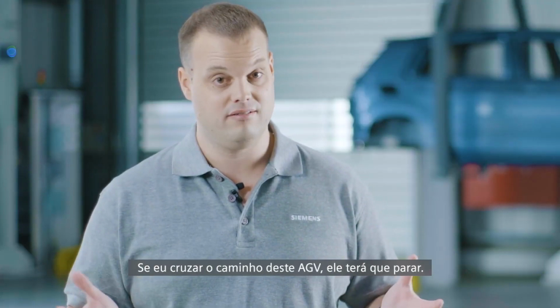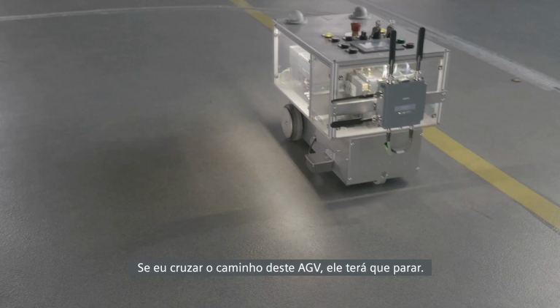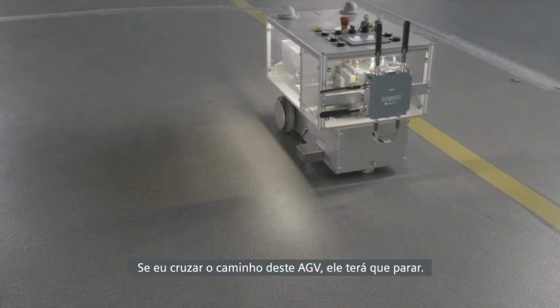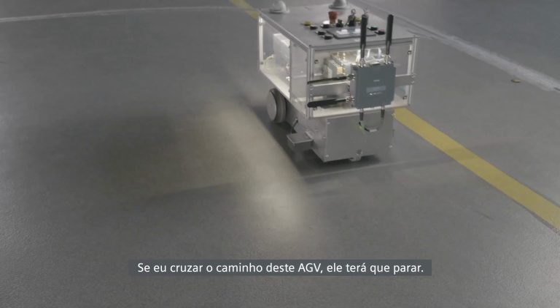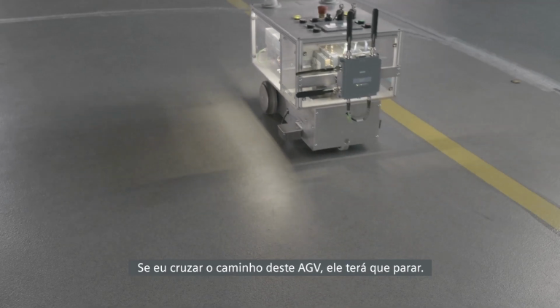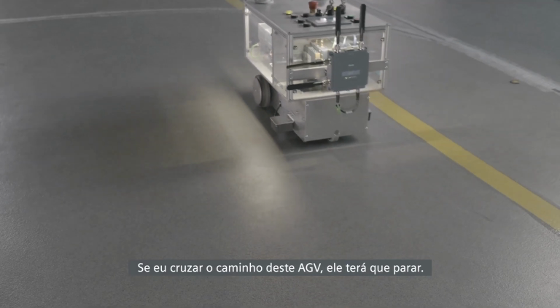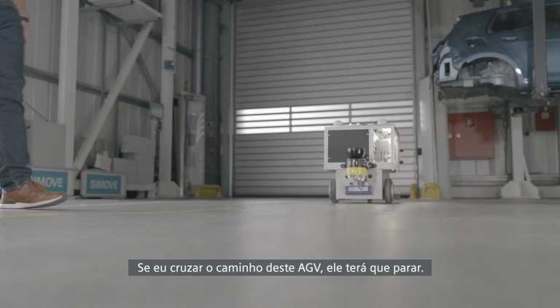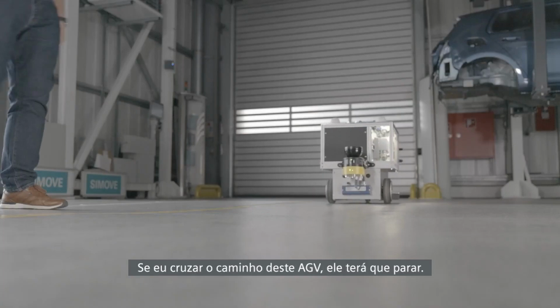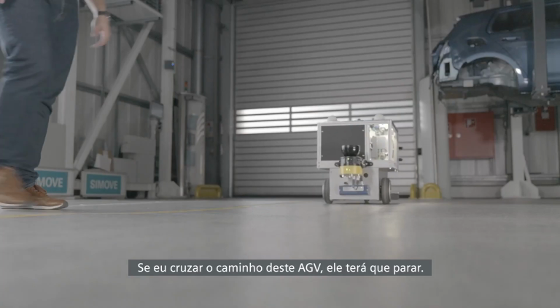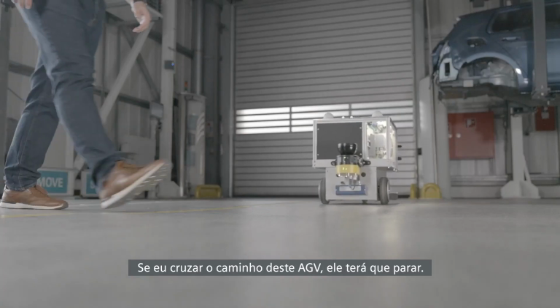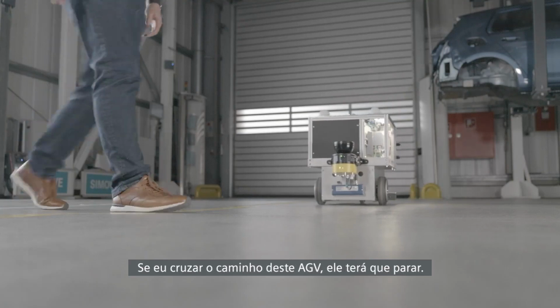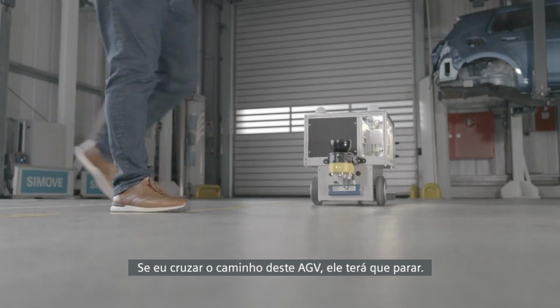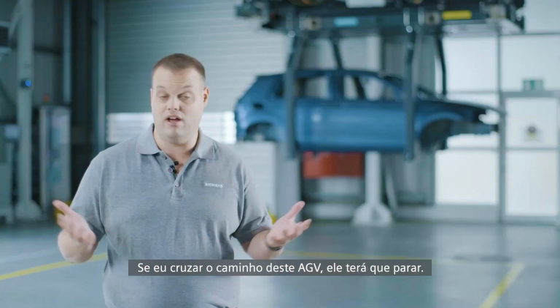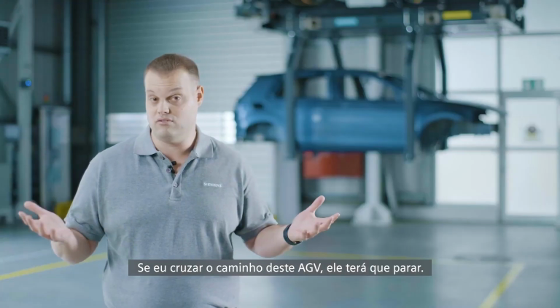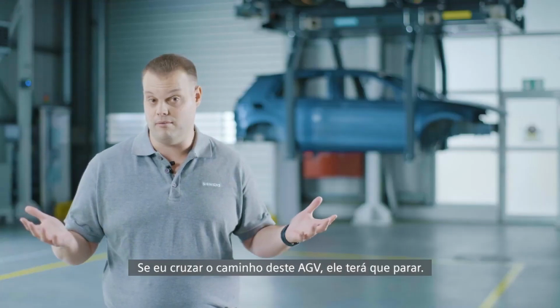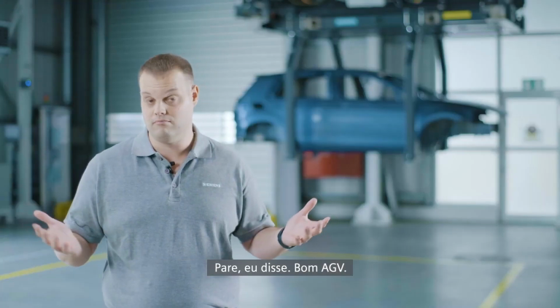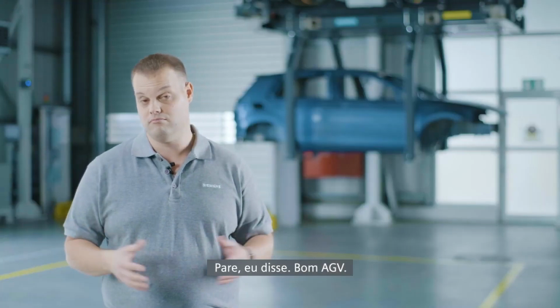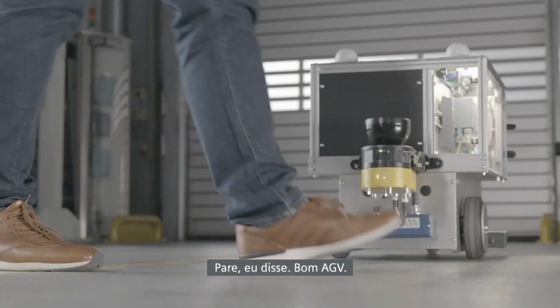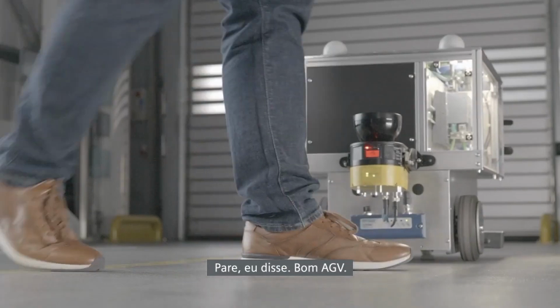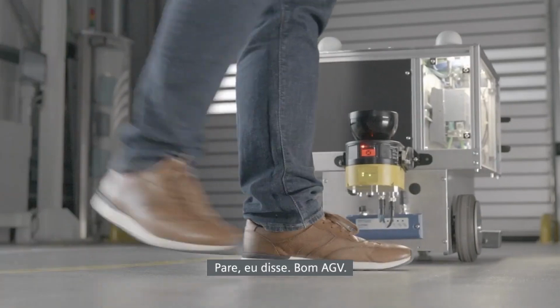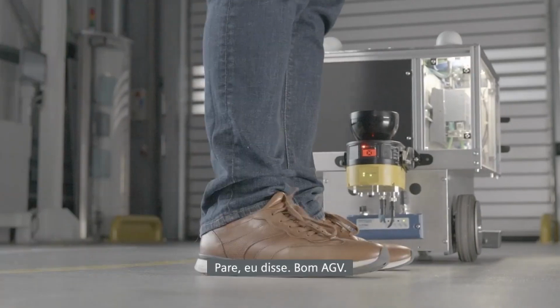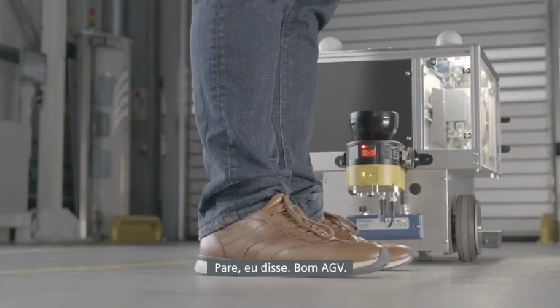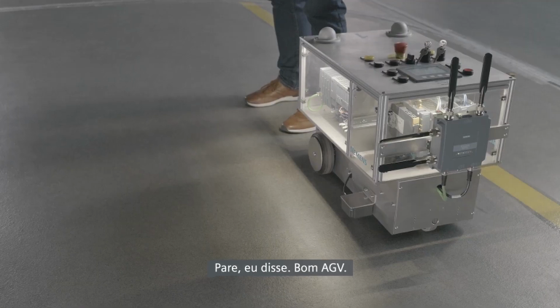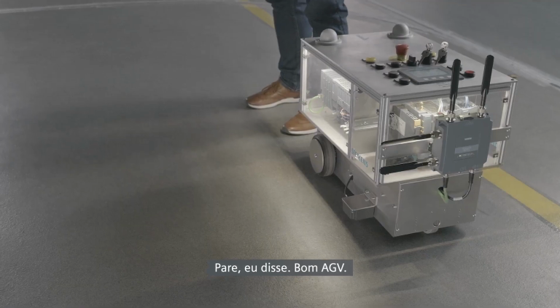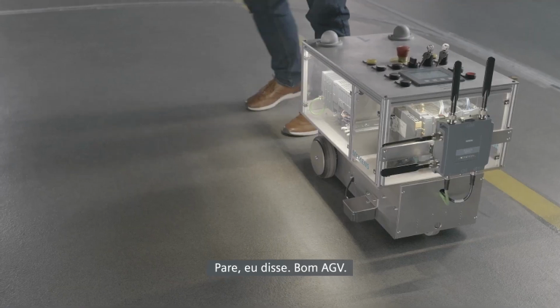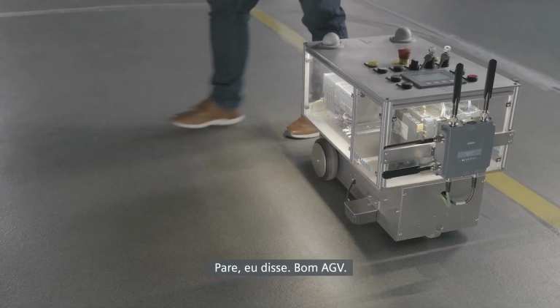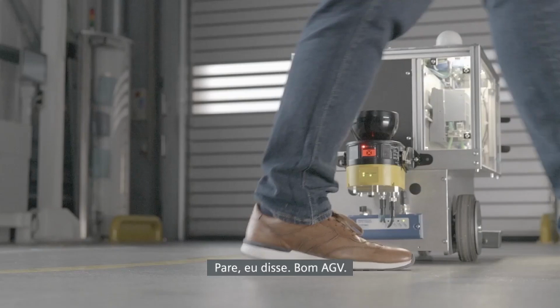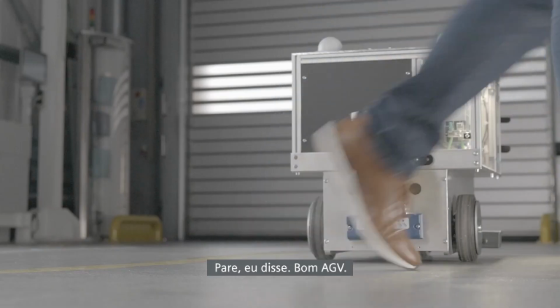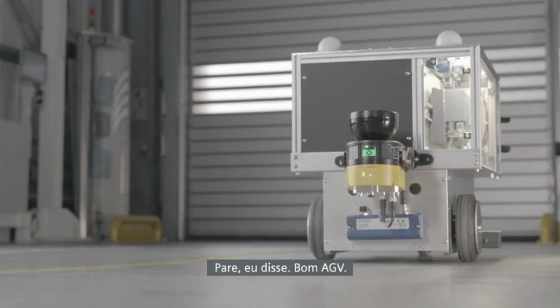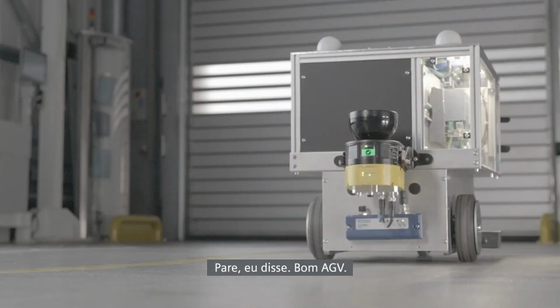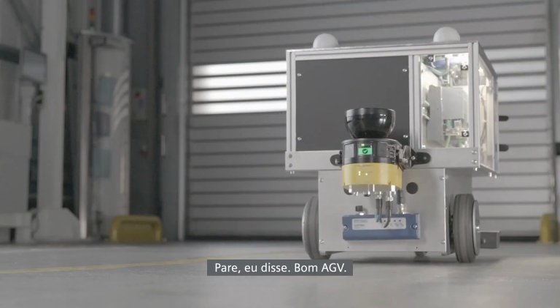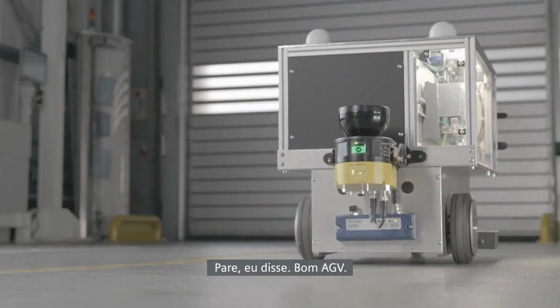If I cross the path of this AGV, it'll have to stop. Stop, I said. Good AGV.